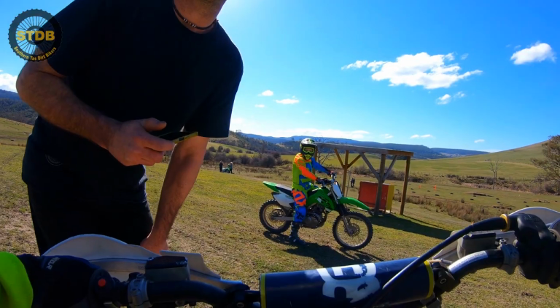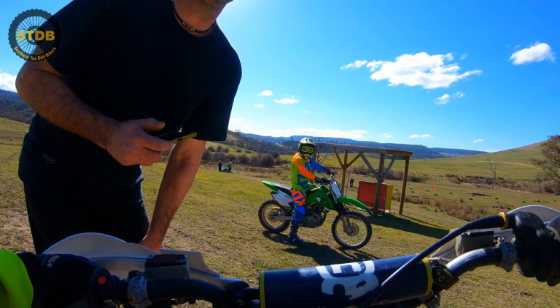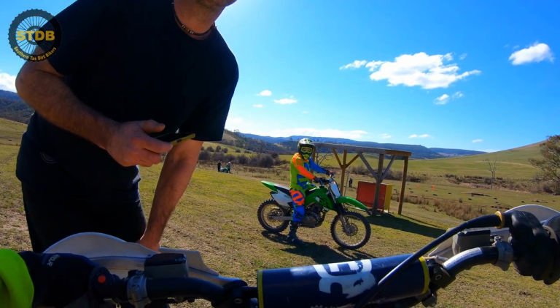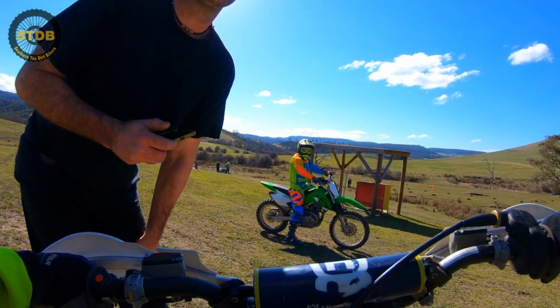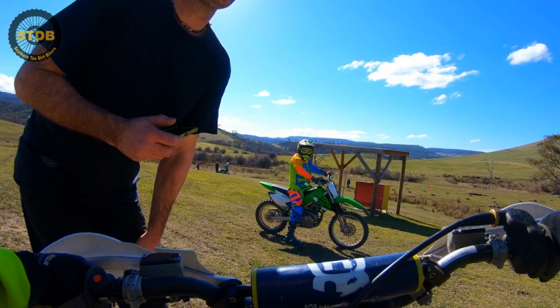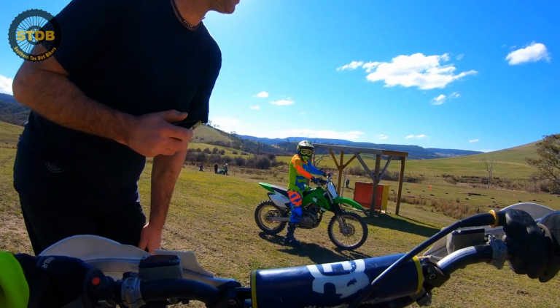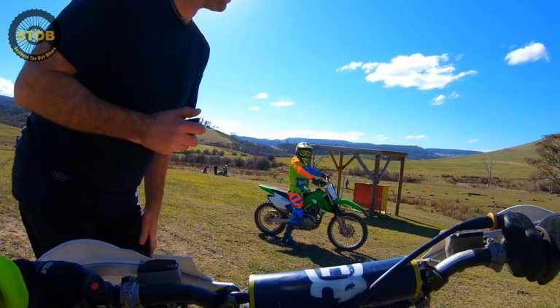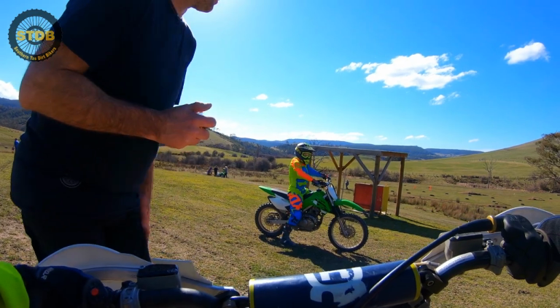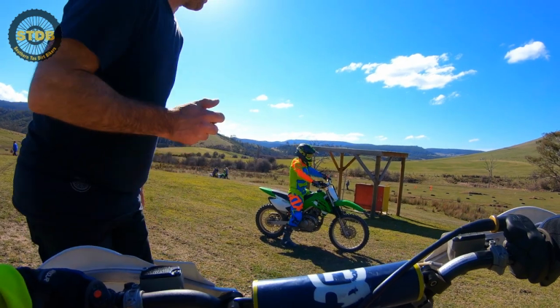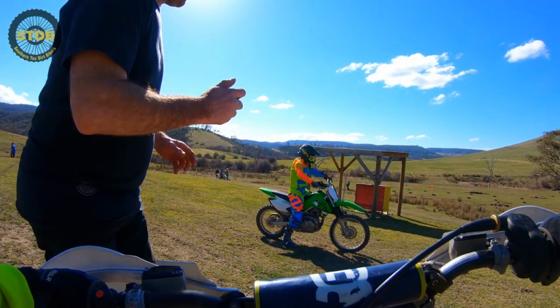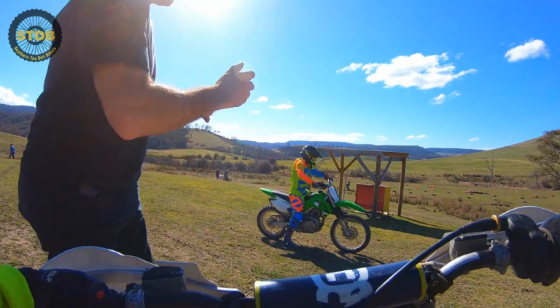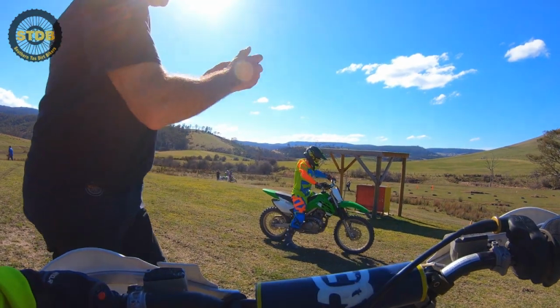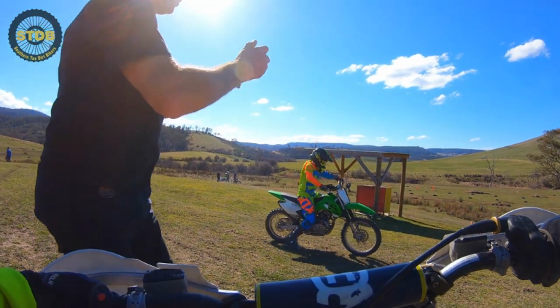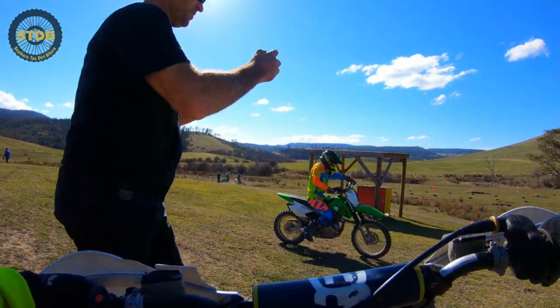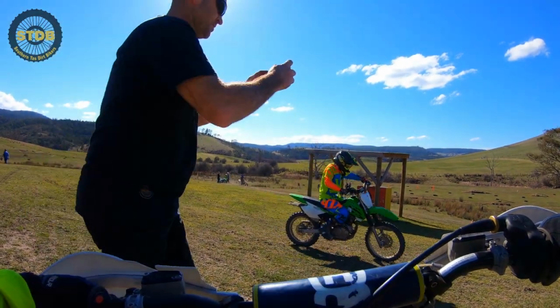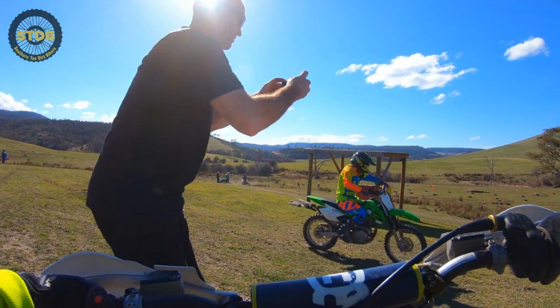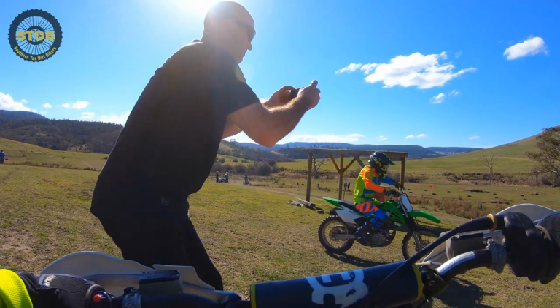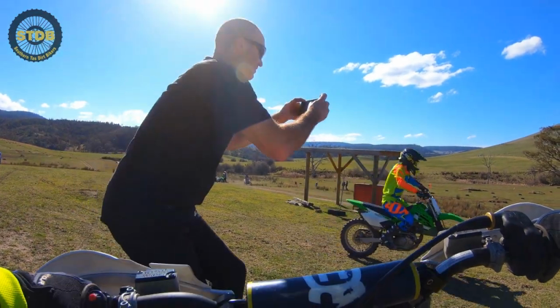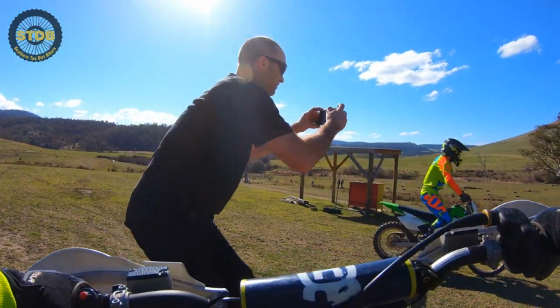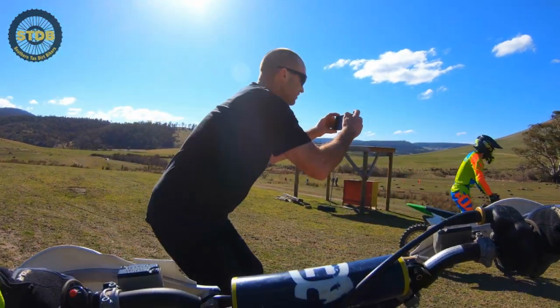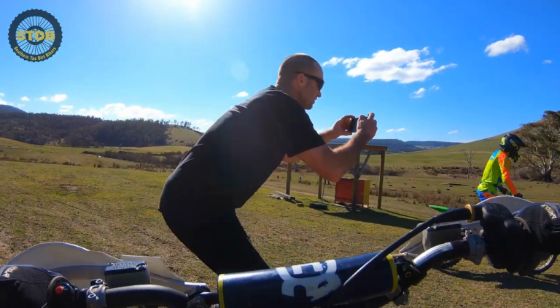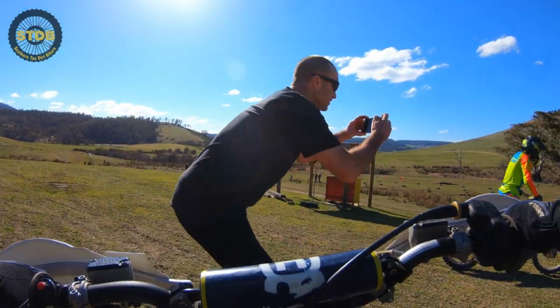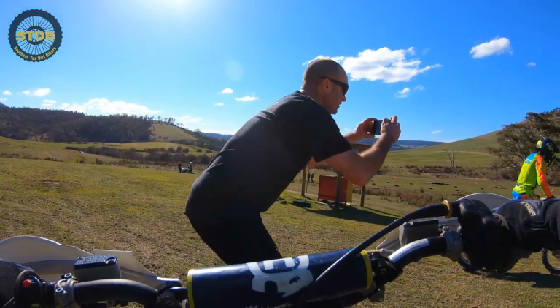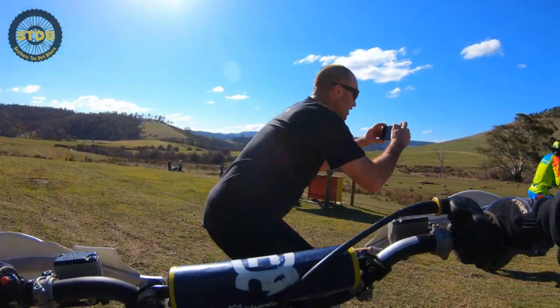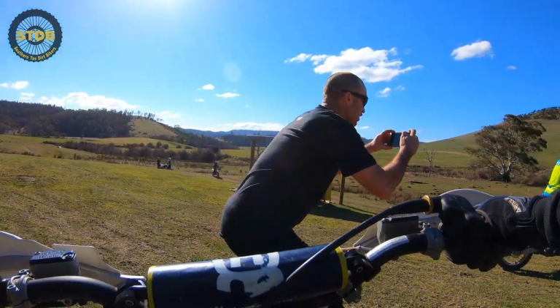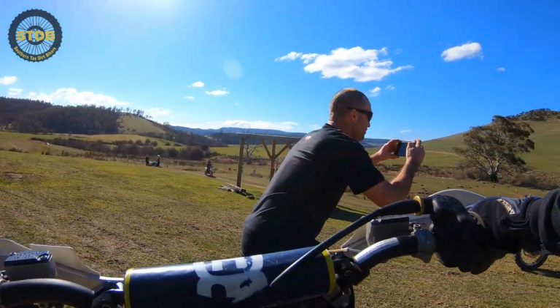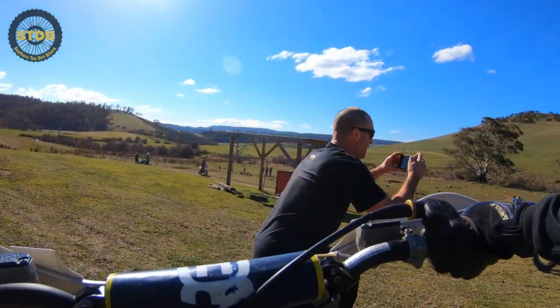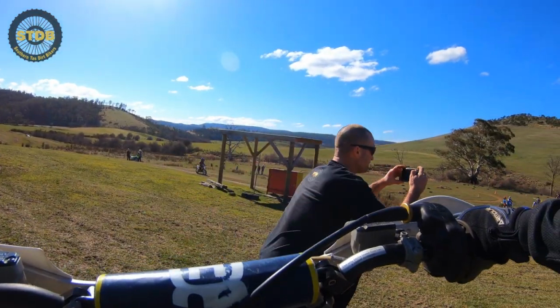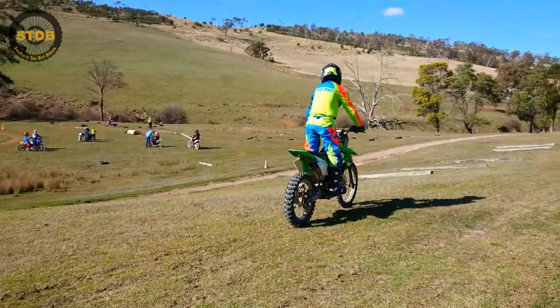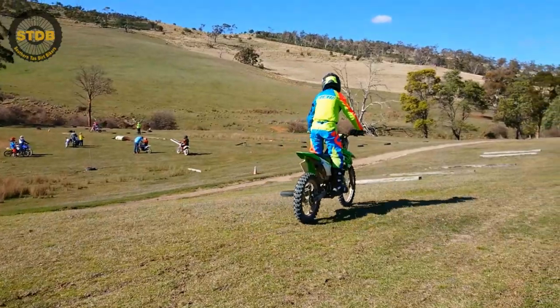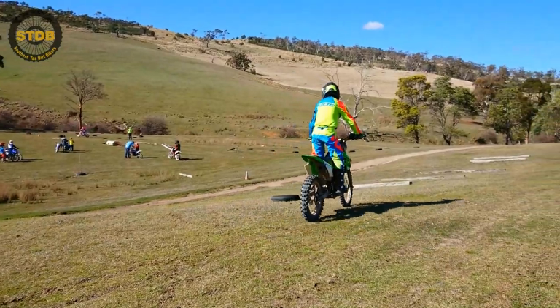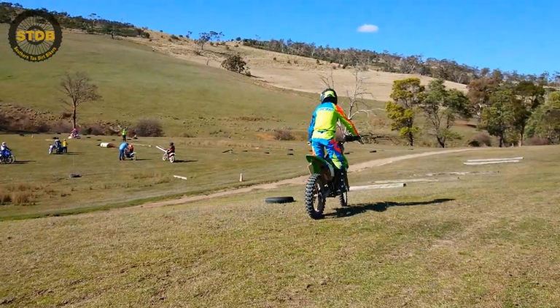Cooper, who we met on the day, was definitely the master of balance. Good stuff, Cooper!